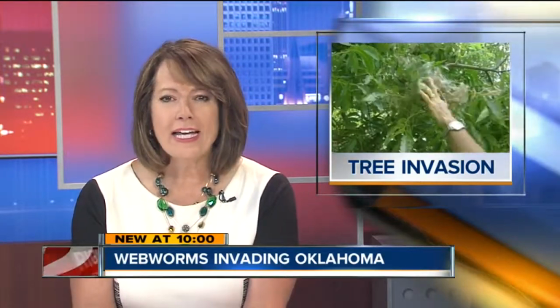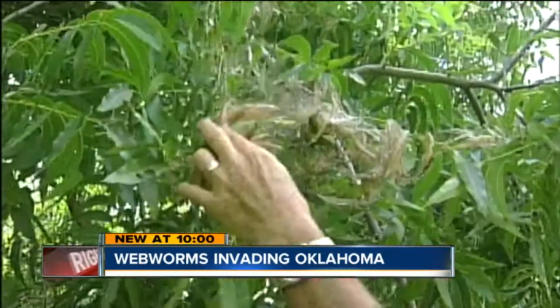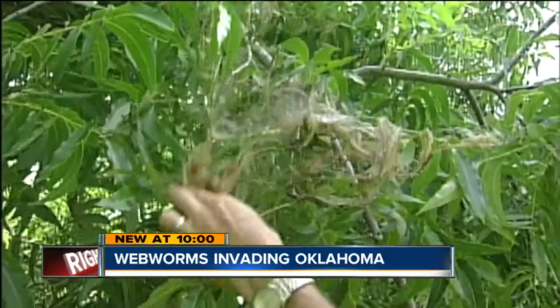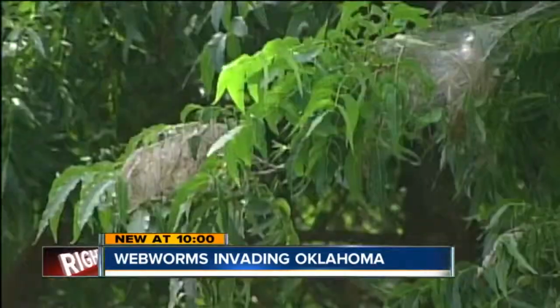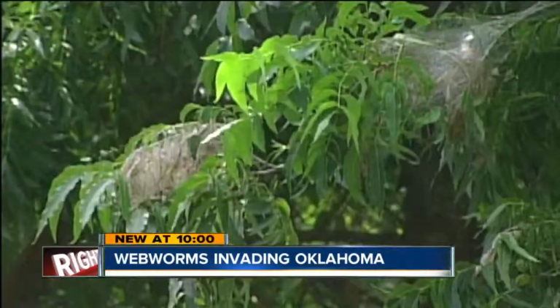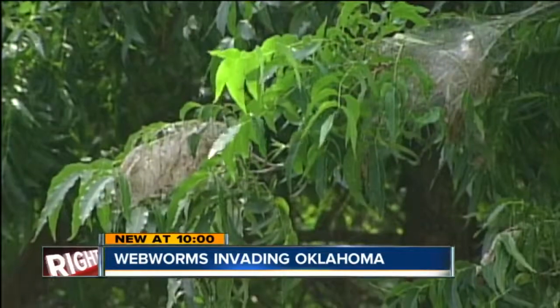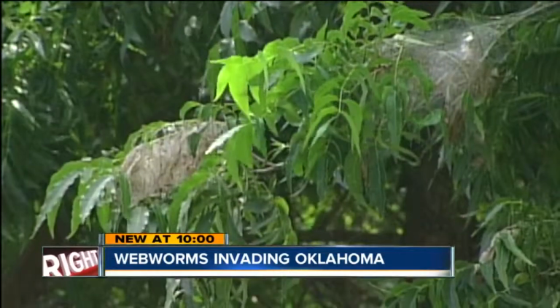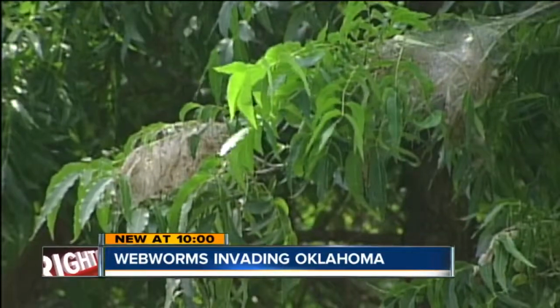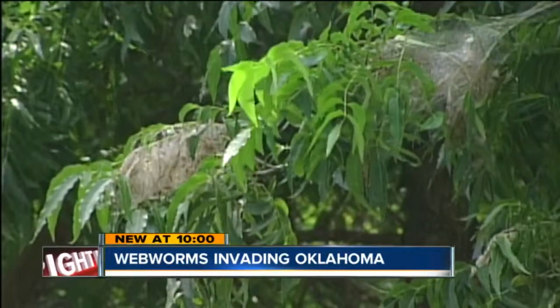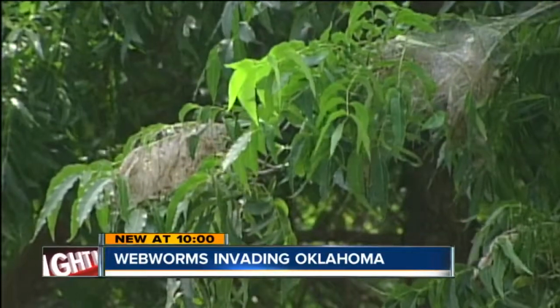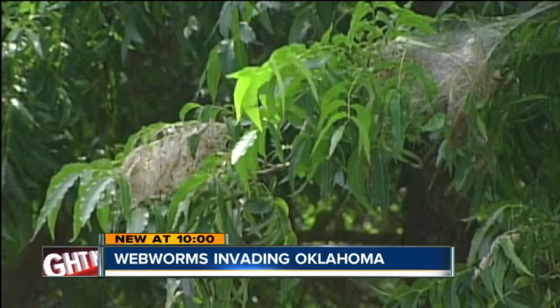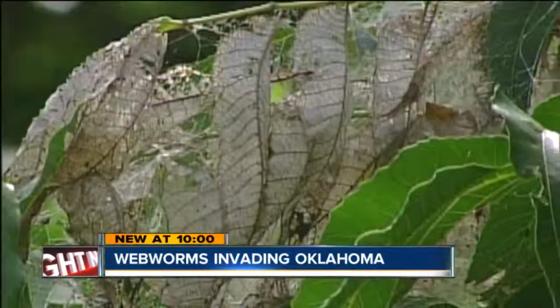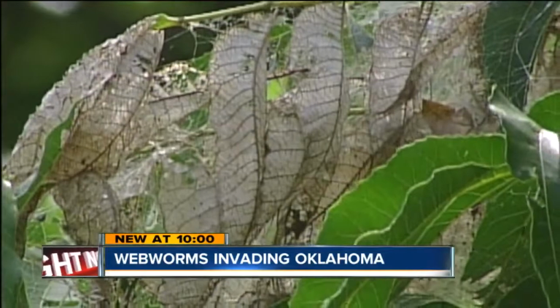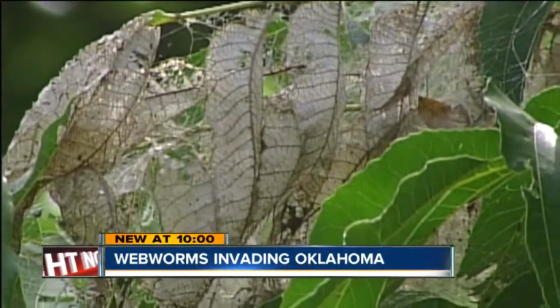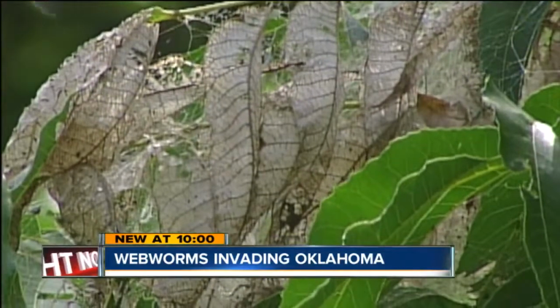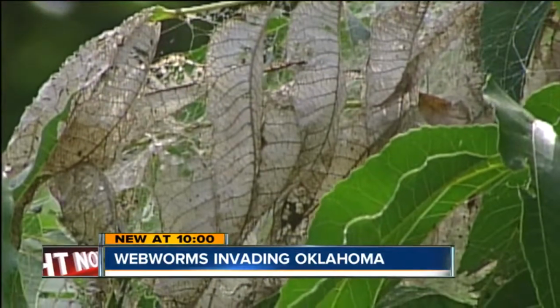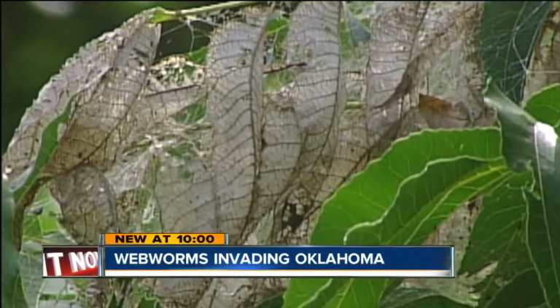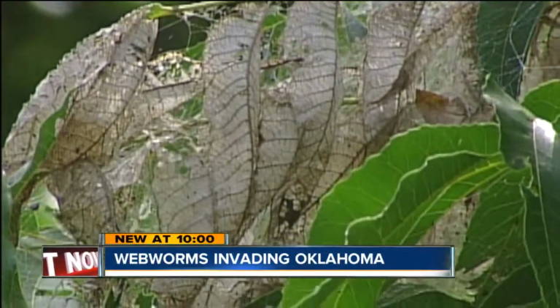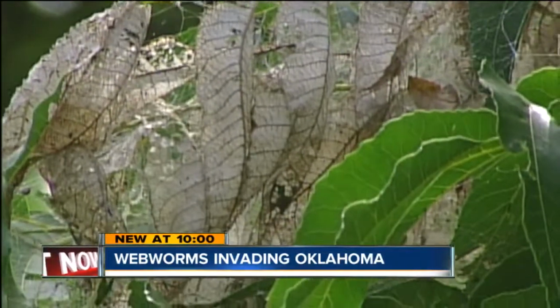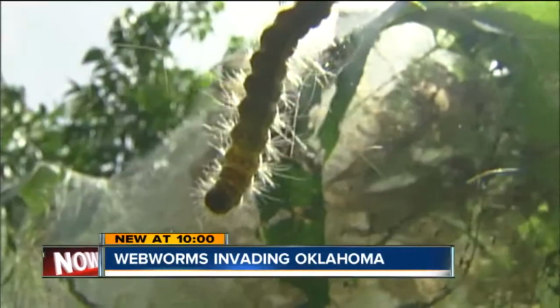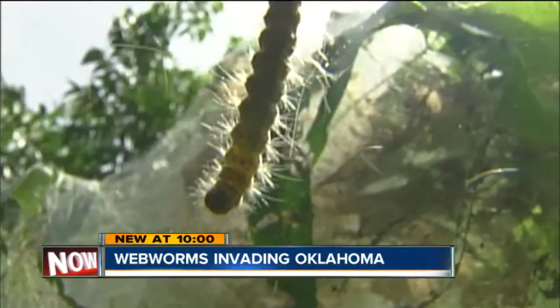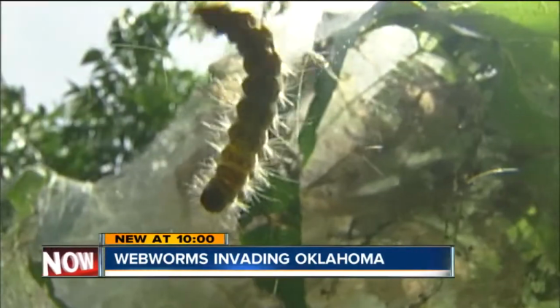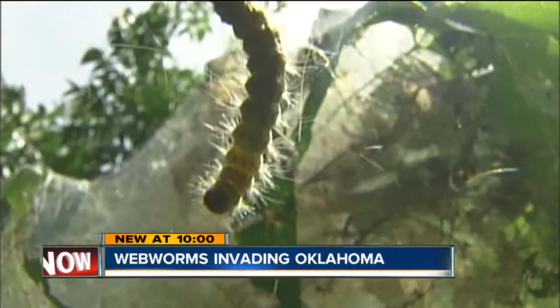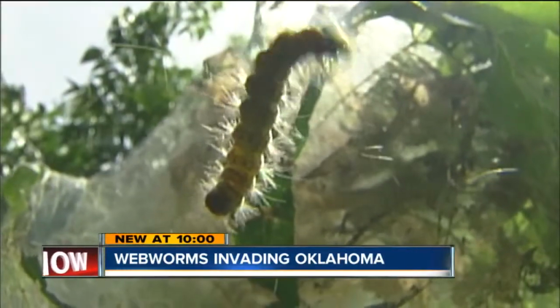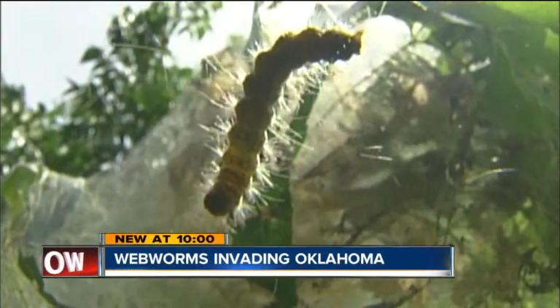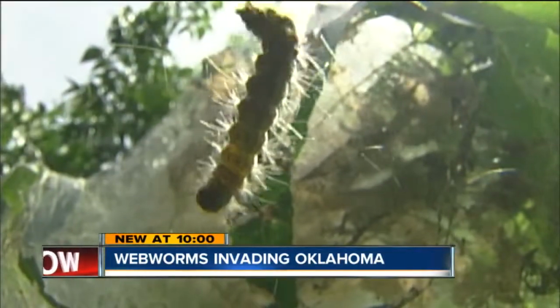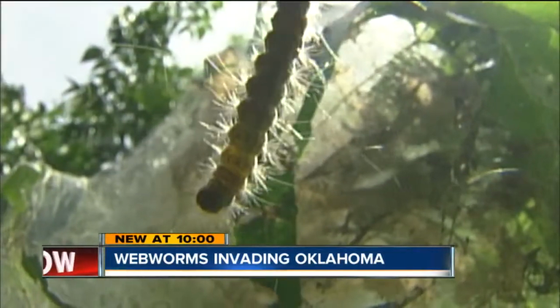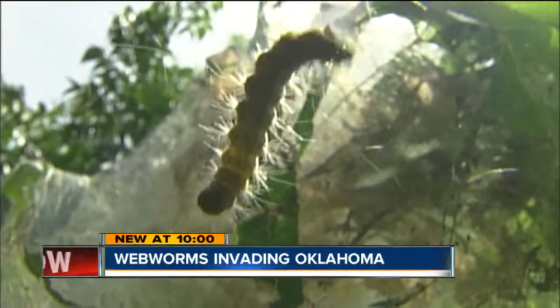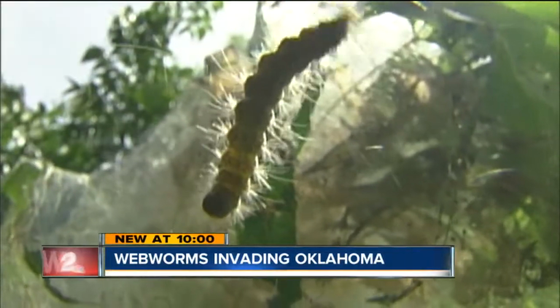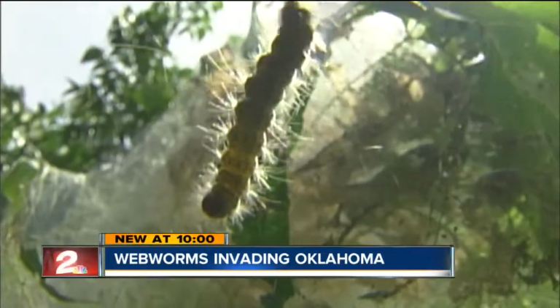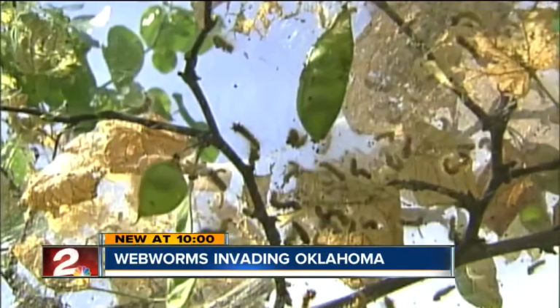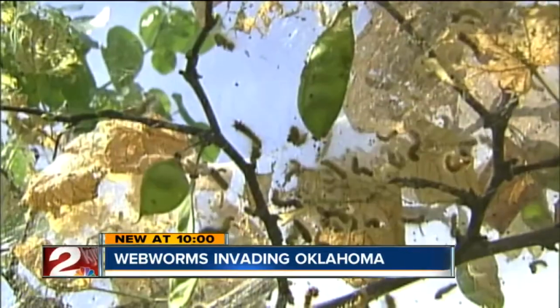If you have persimmon or pecan trees, you may notice a very heavy presence. All the recent rain may have contributed to the growing number of webworms.